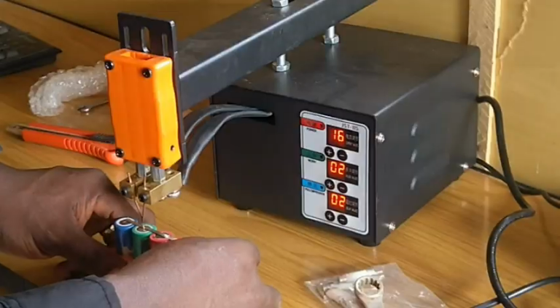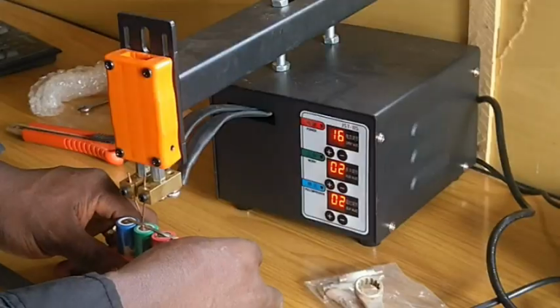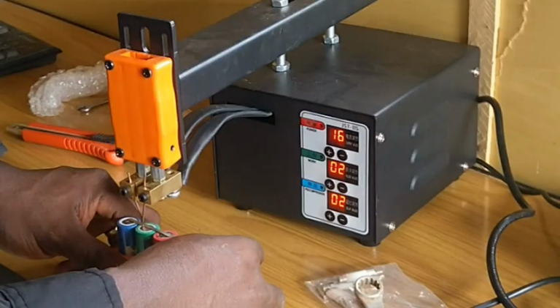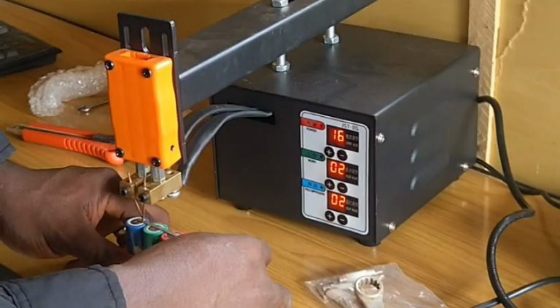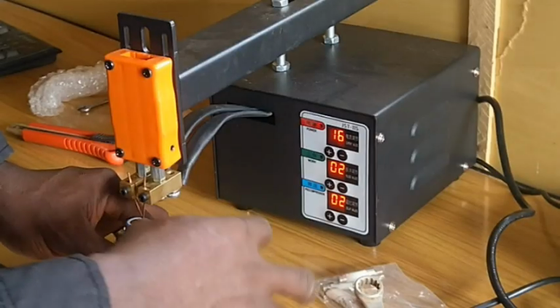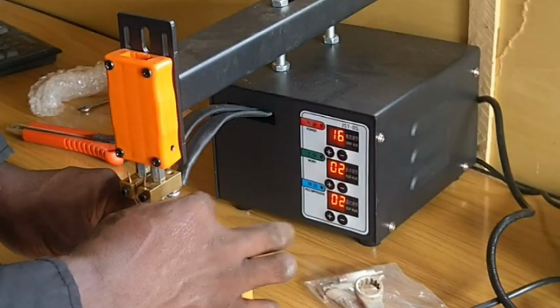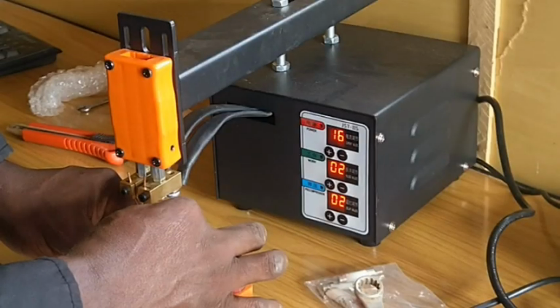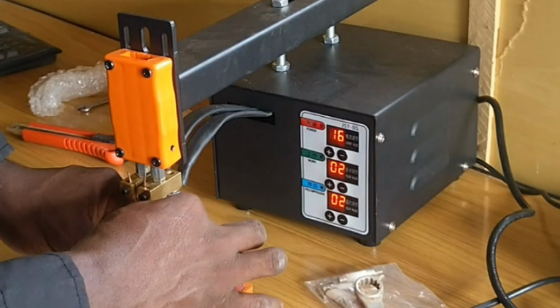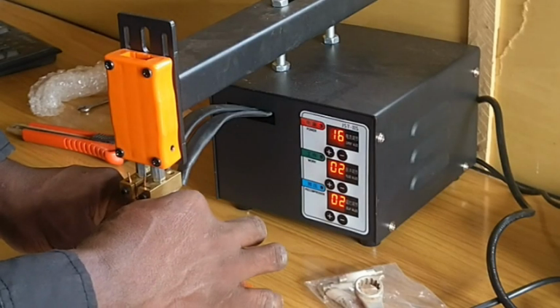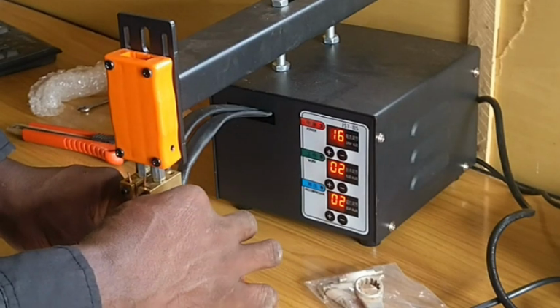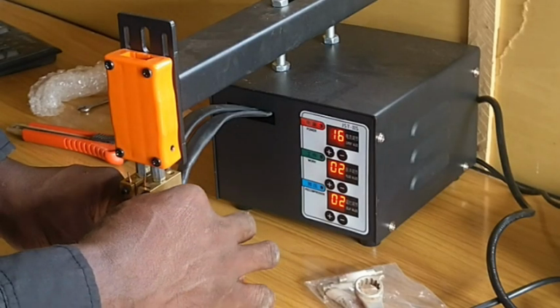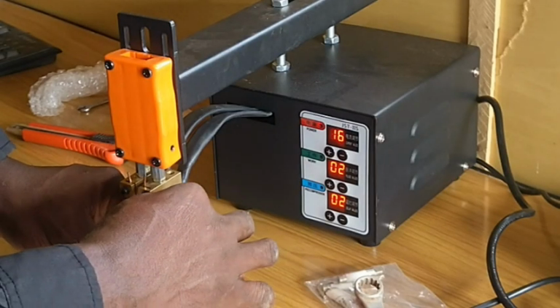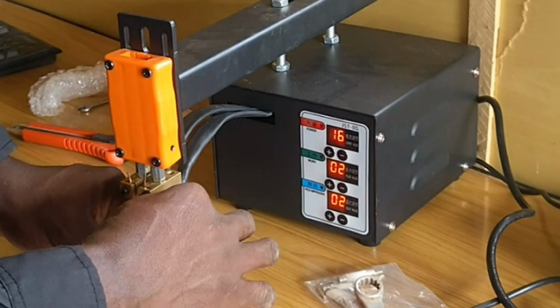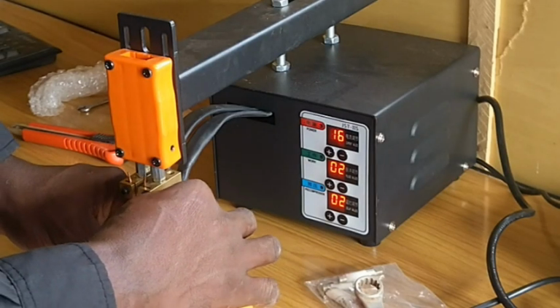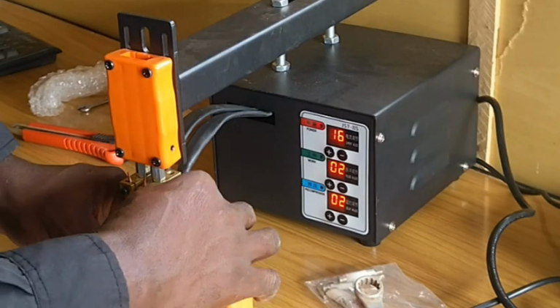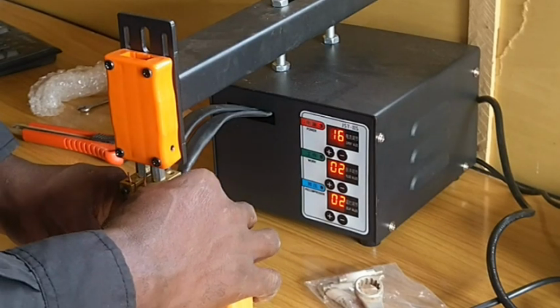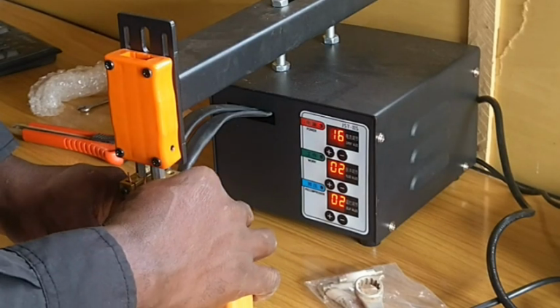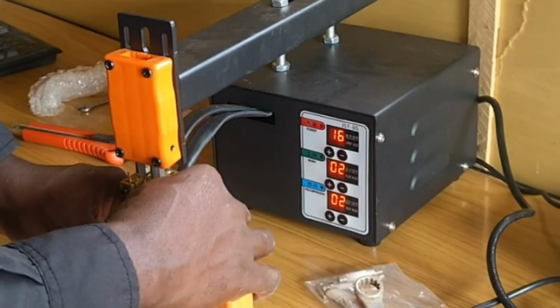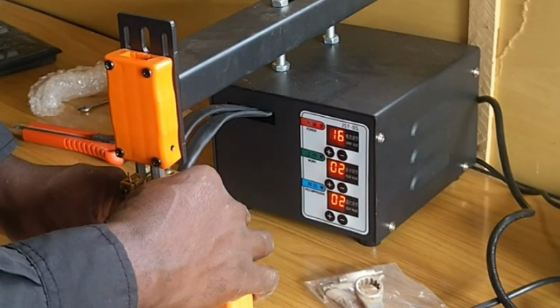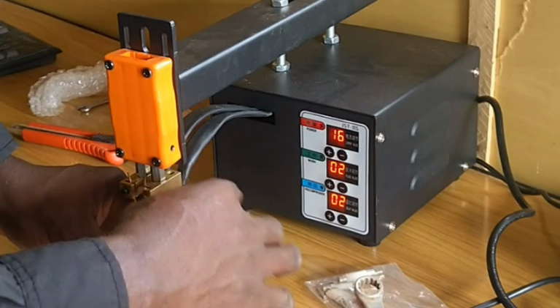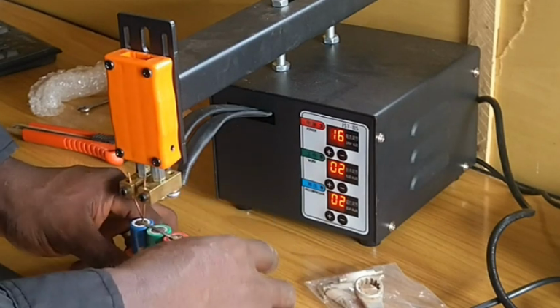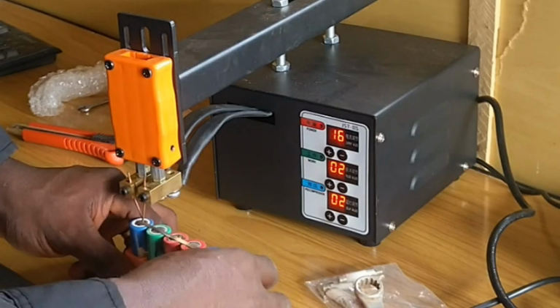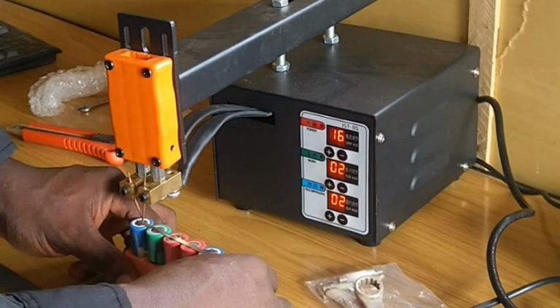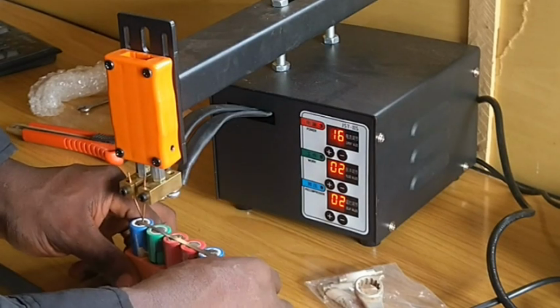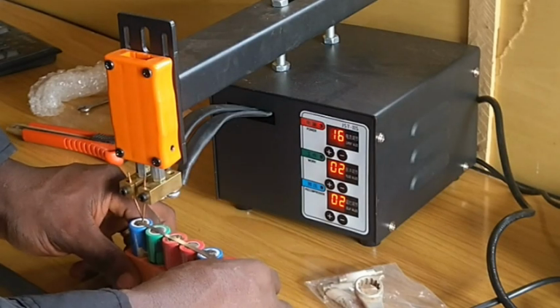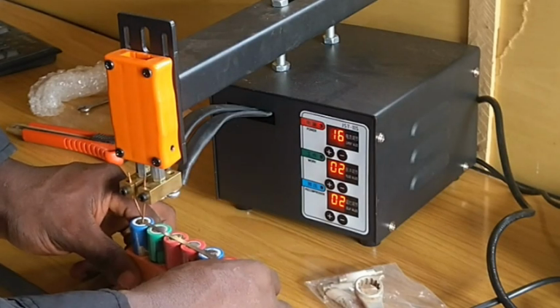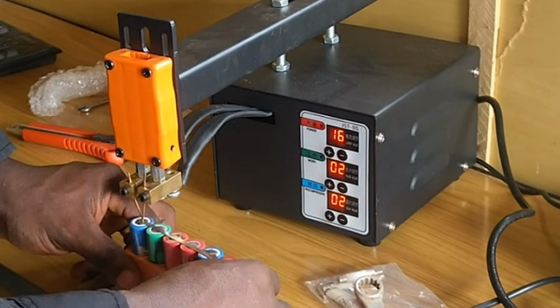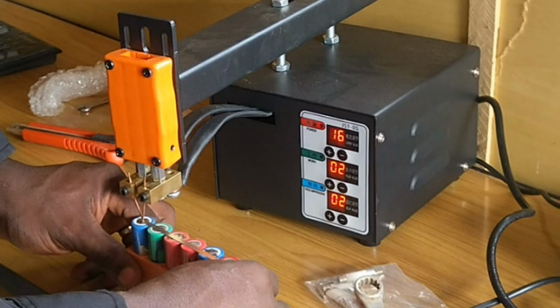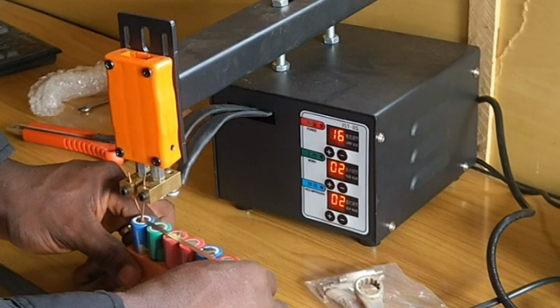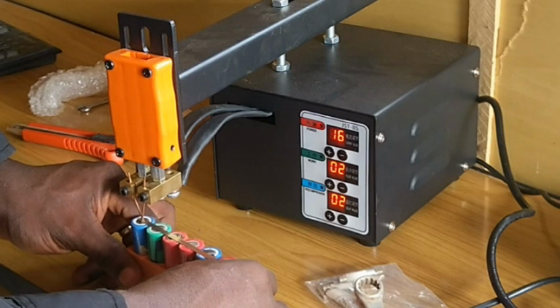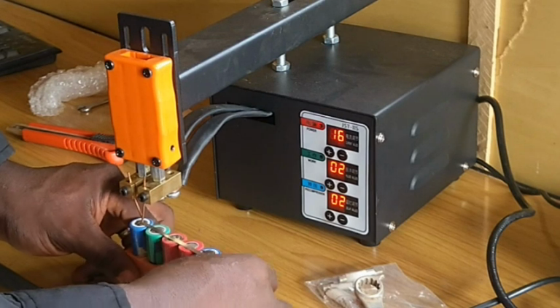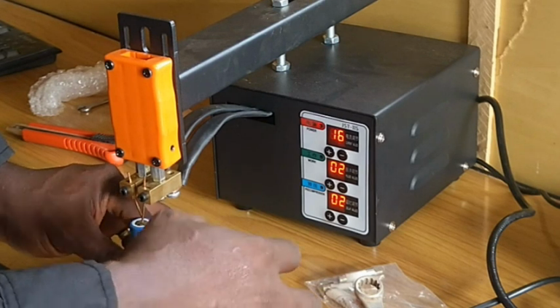While testing the welder, I started from a lower current and gradually increased it to about 35 — but that was not strong enough.